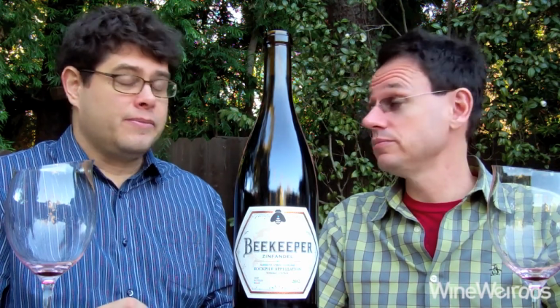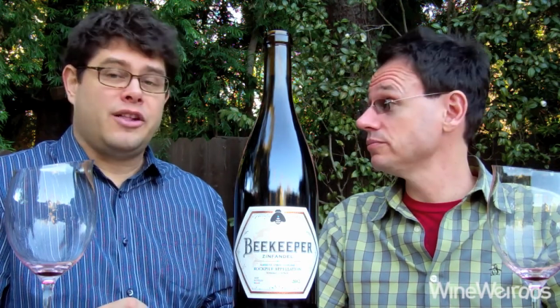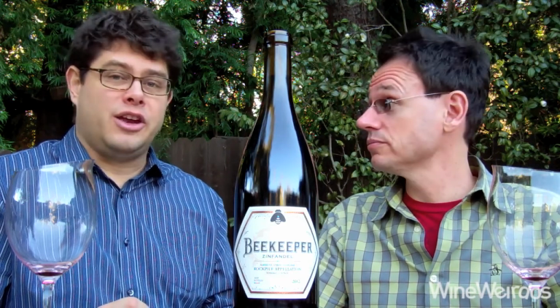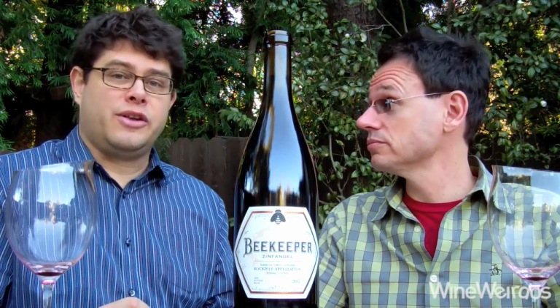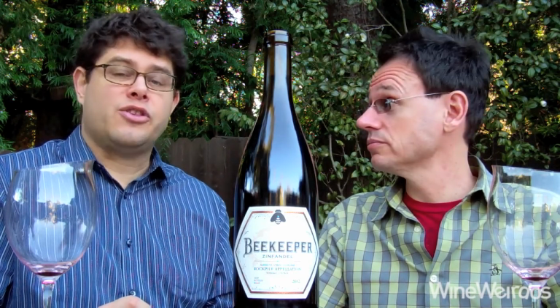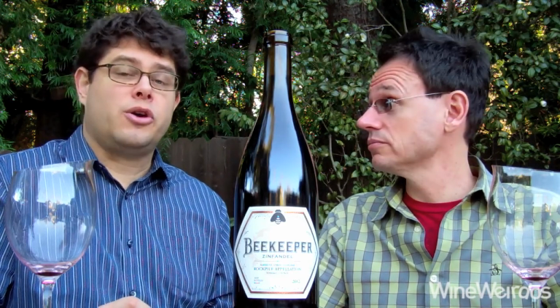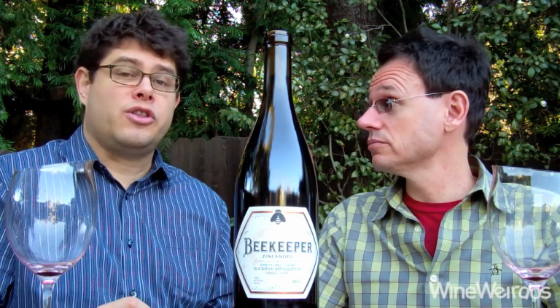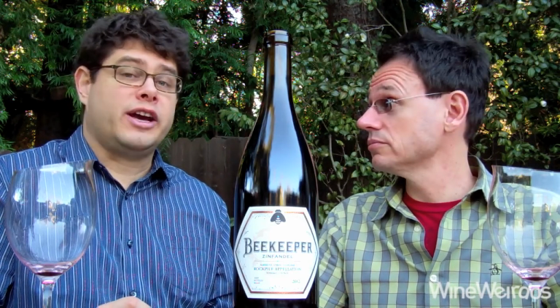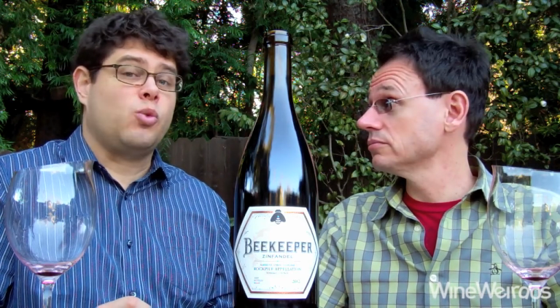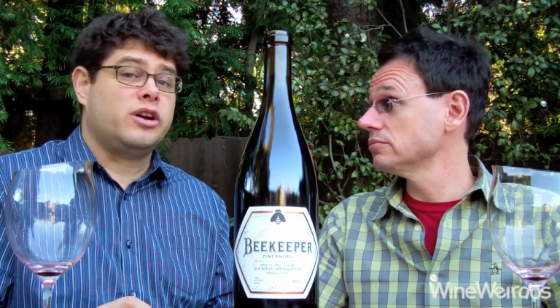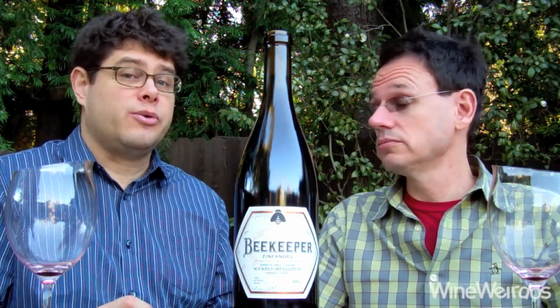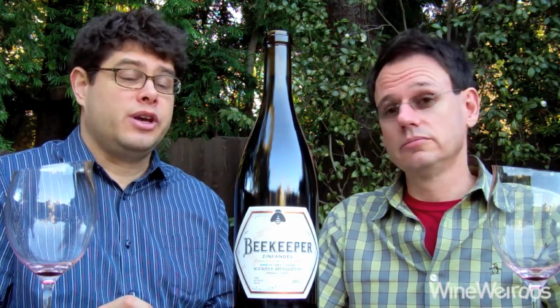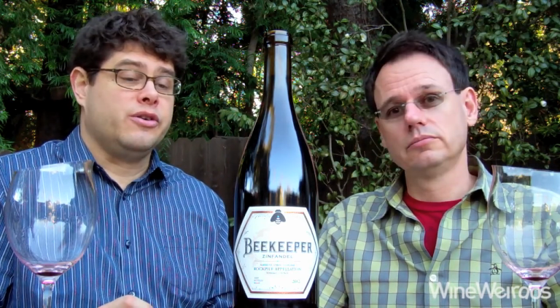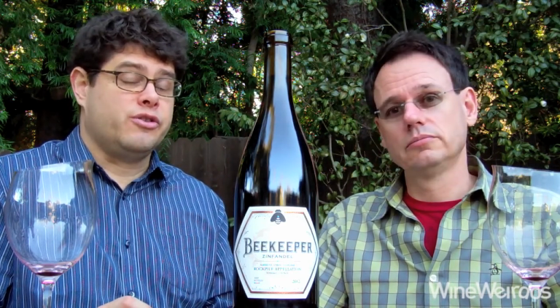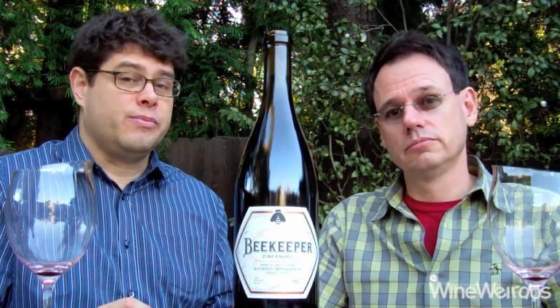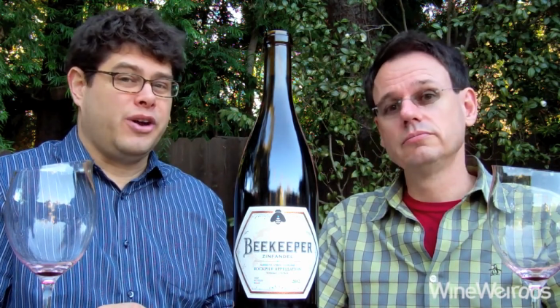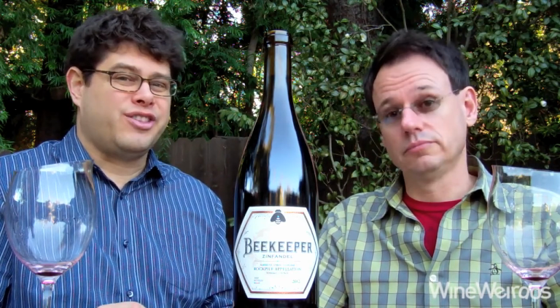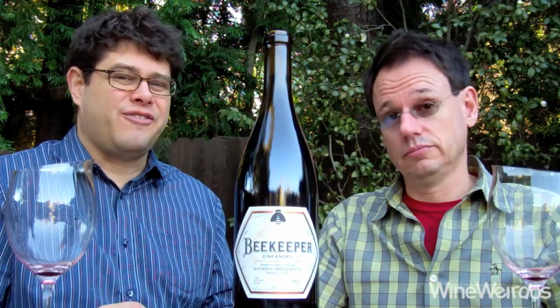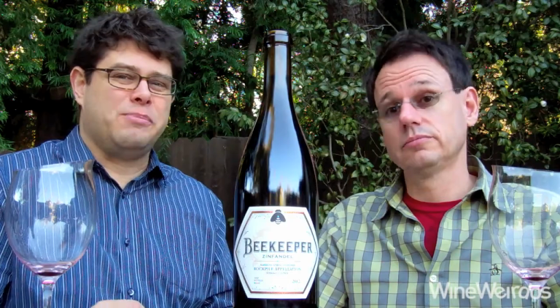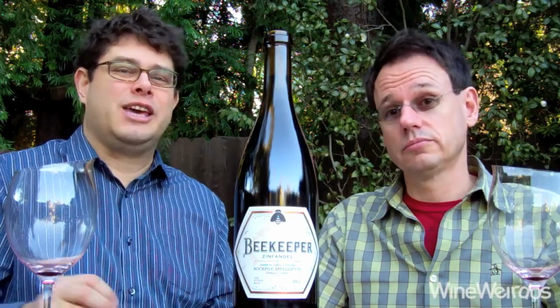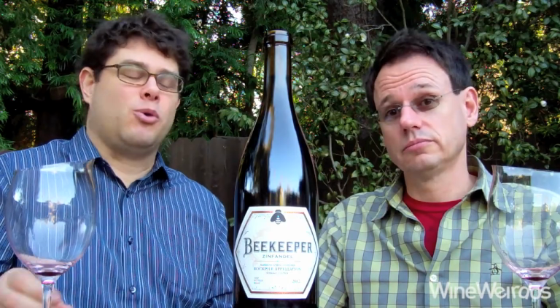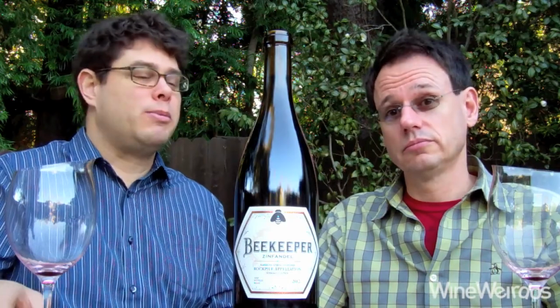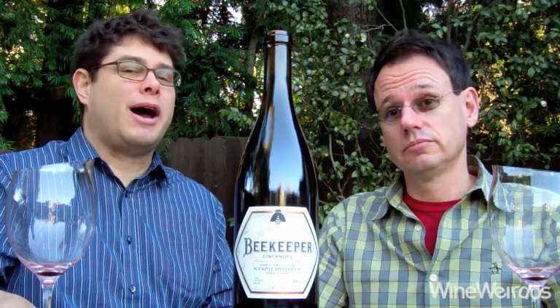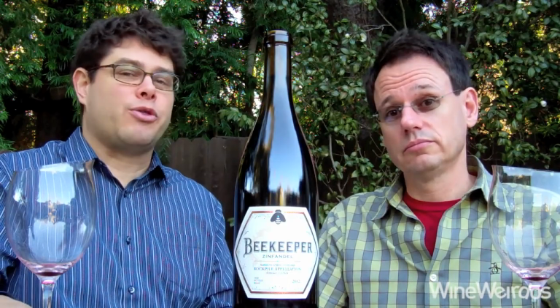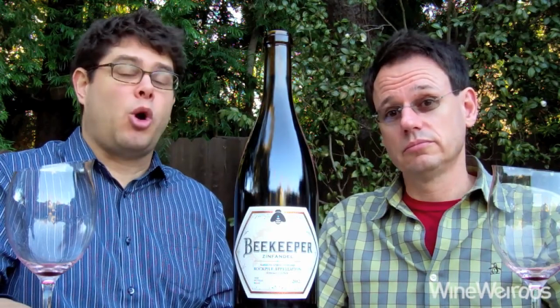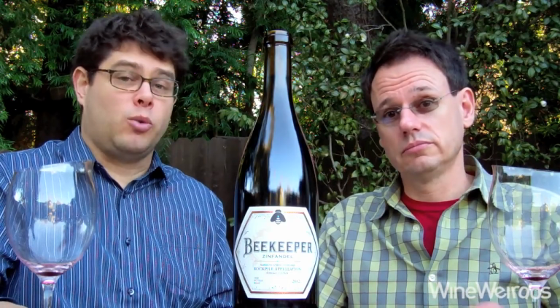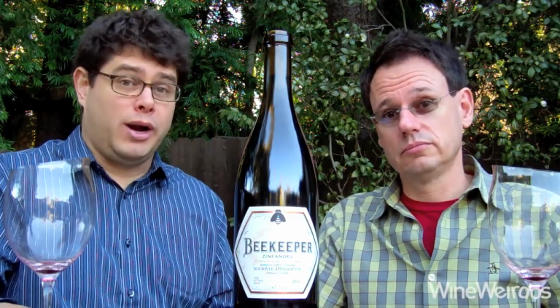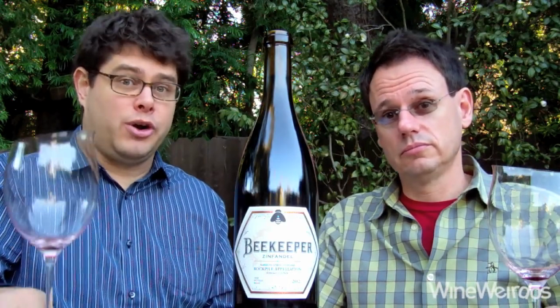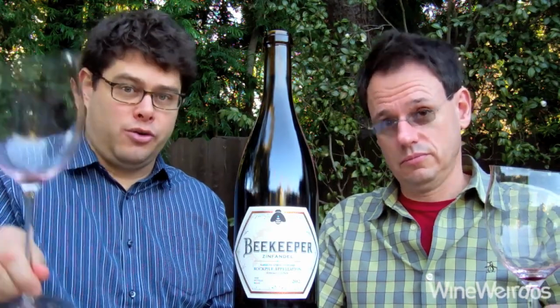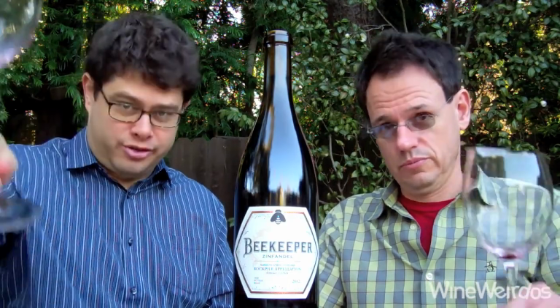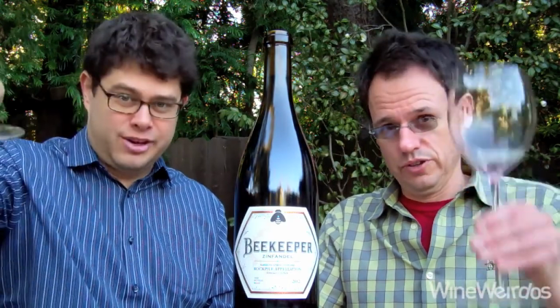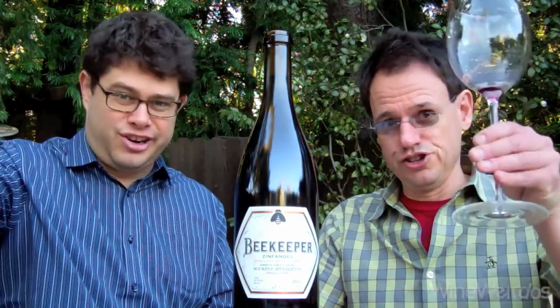I'd say drink this one over the next one to three years. Great stuff from Beekeeper. We'll be back with more on Wine Weirdos. Cheers!